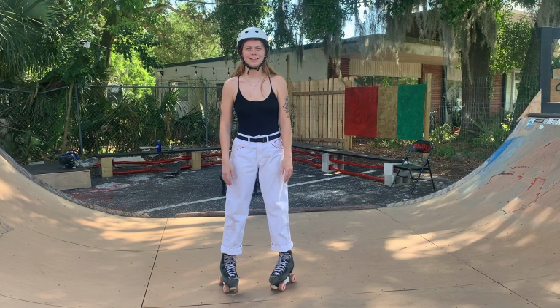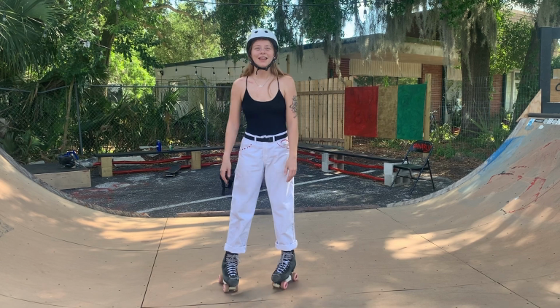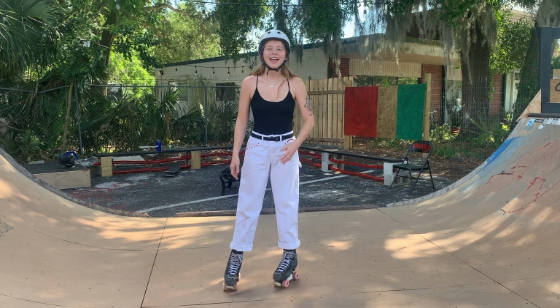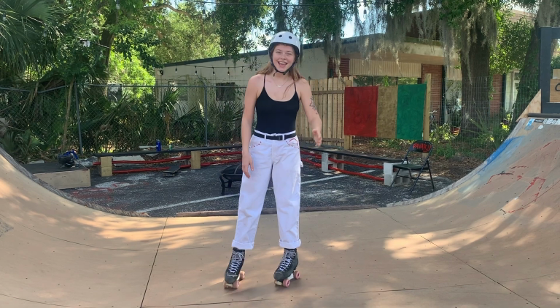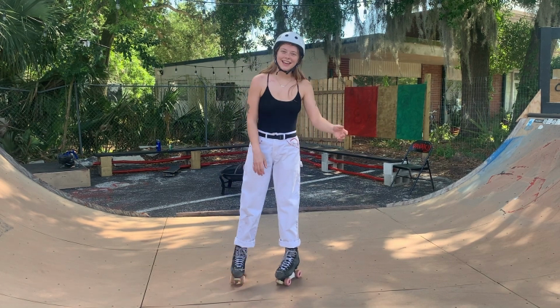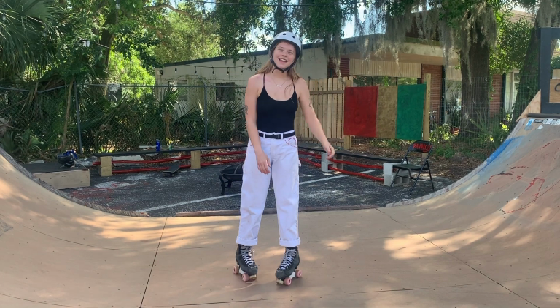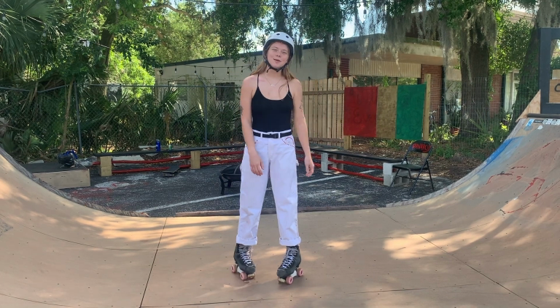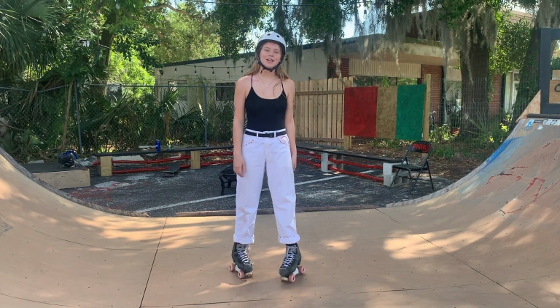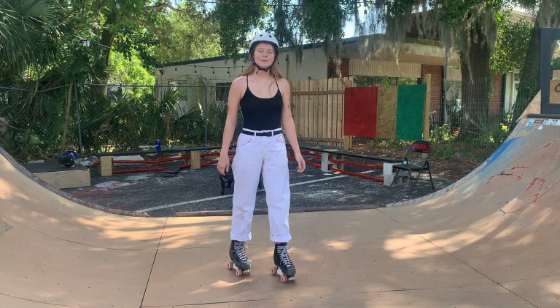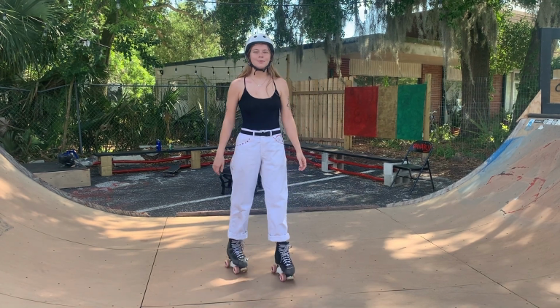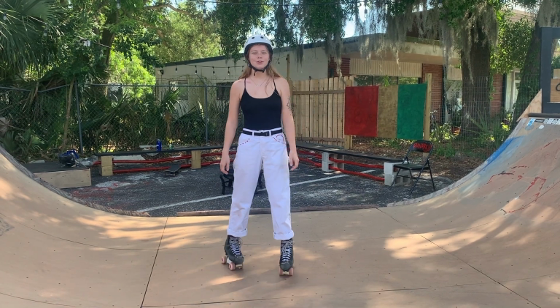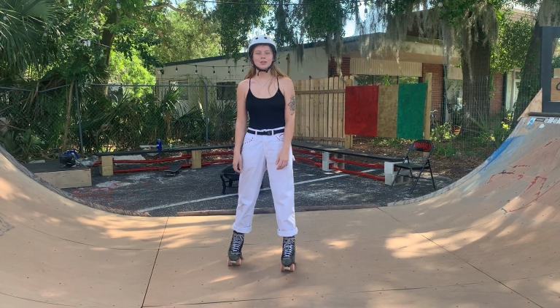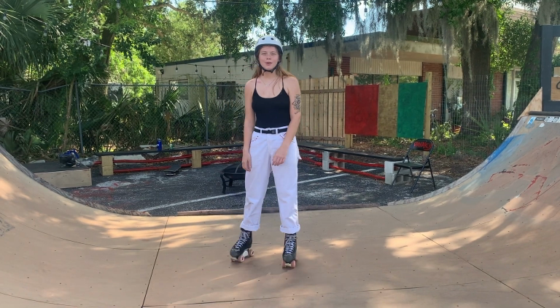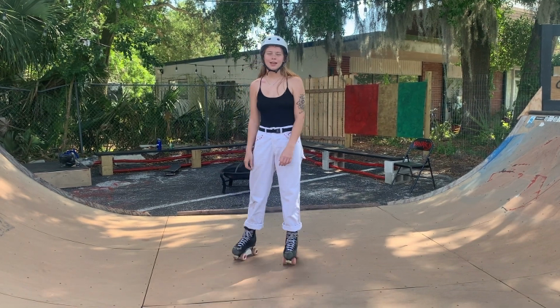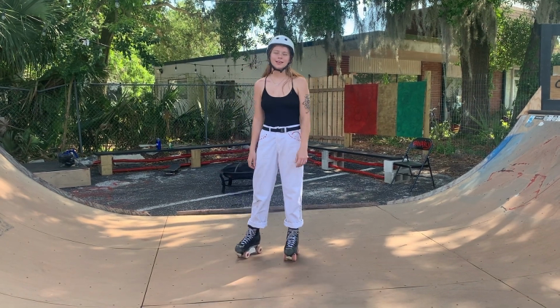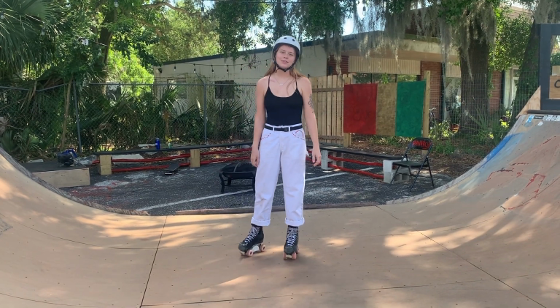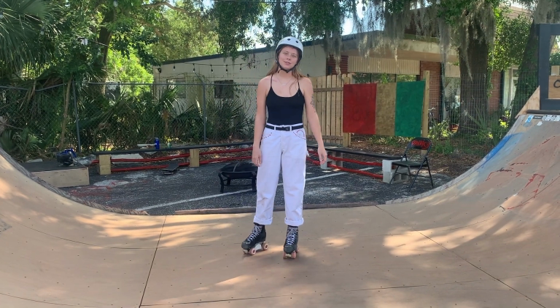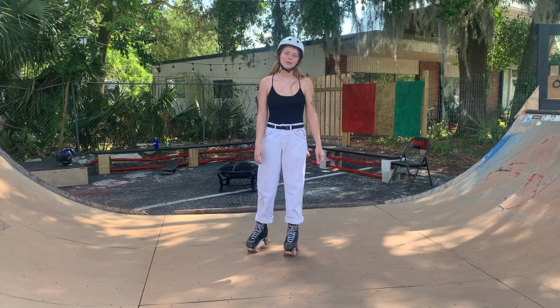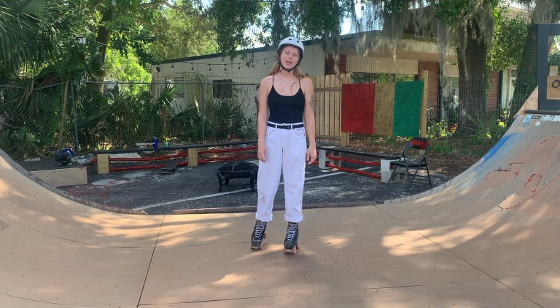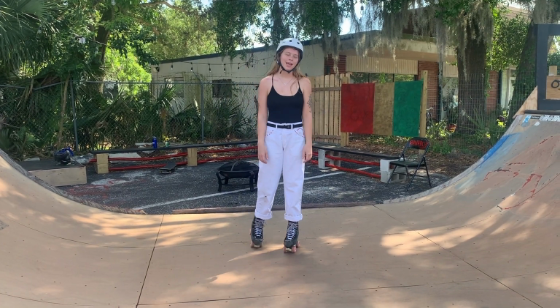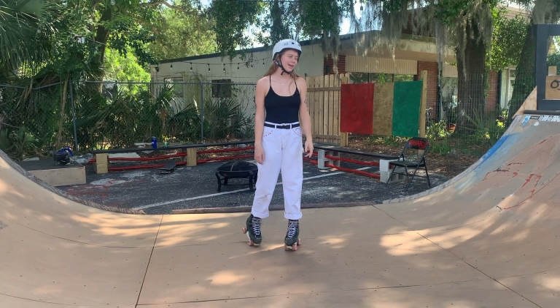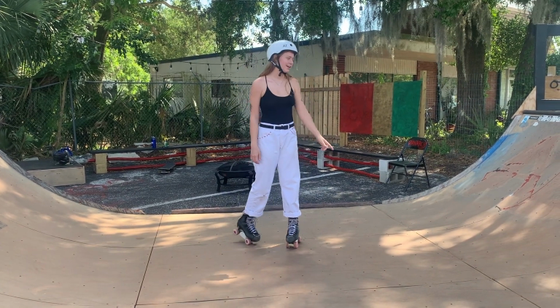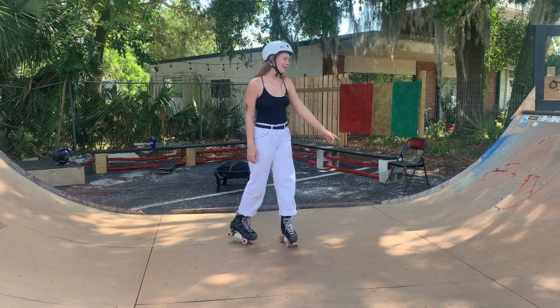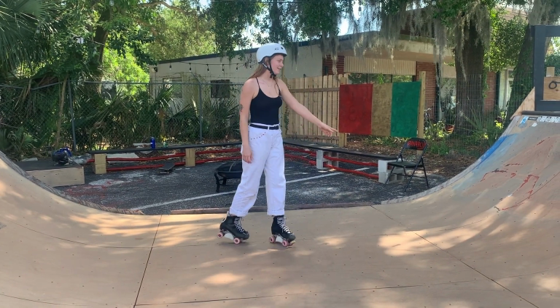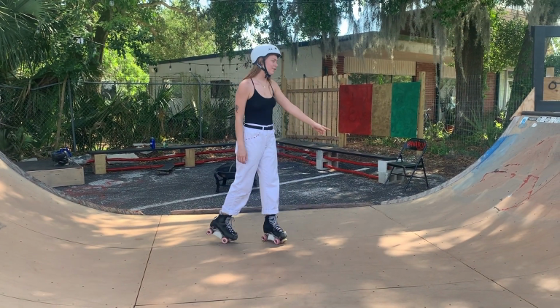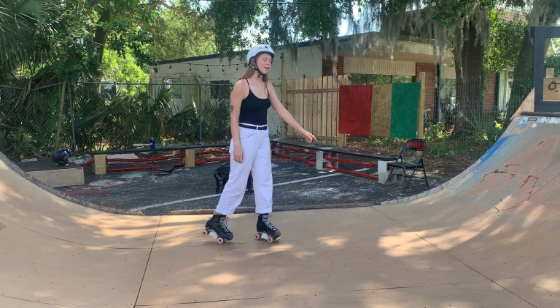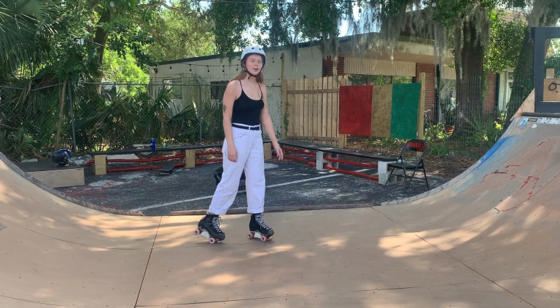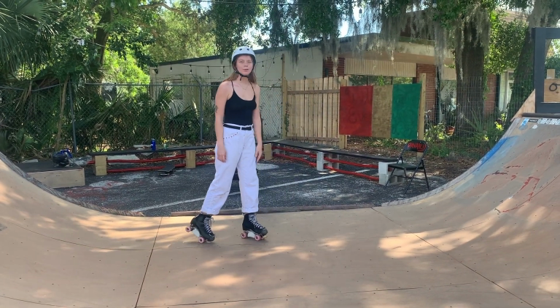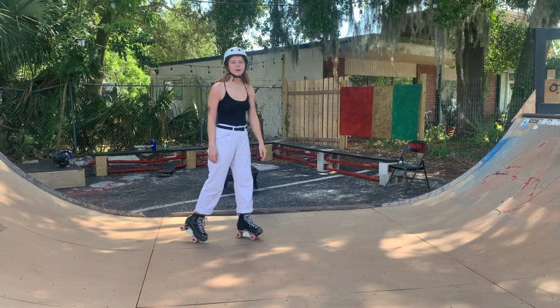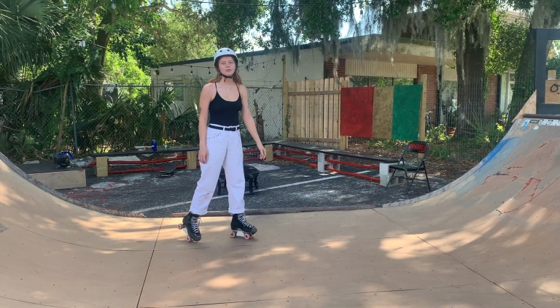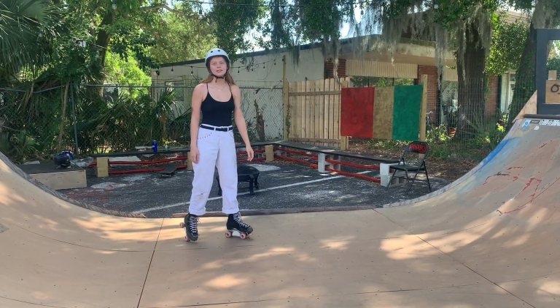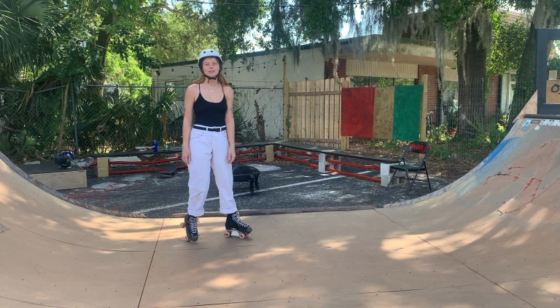Hey, I'm Jasmine. I'm going to show you guys how to do a fakie cartwheel on transition.